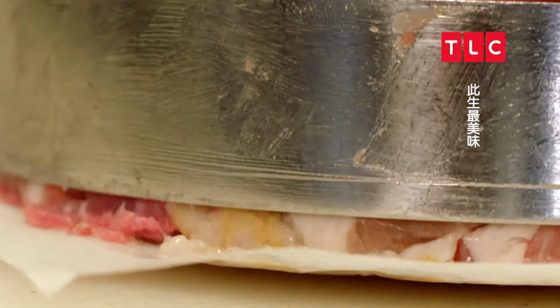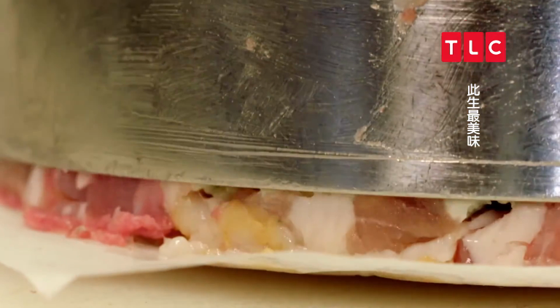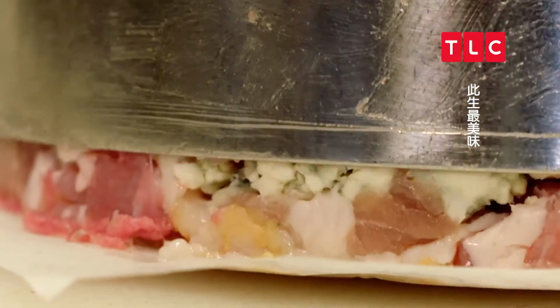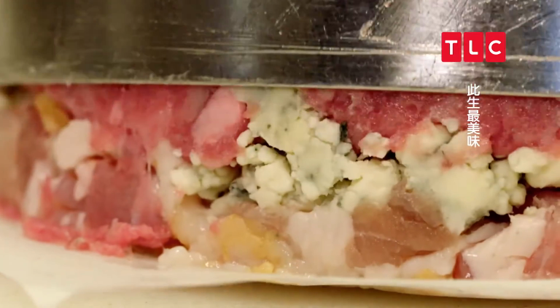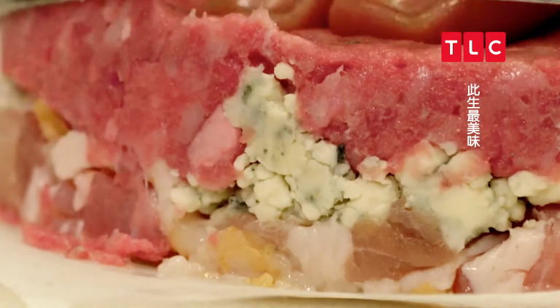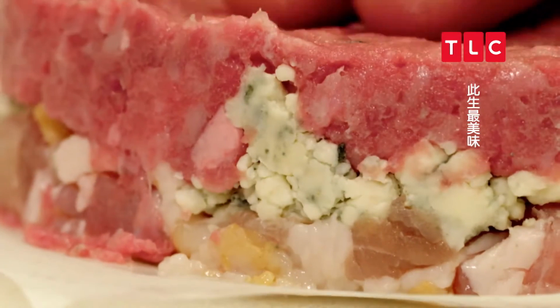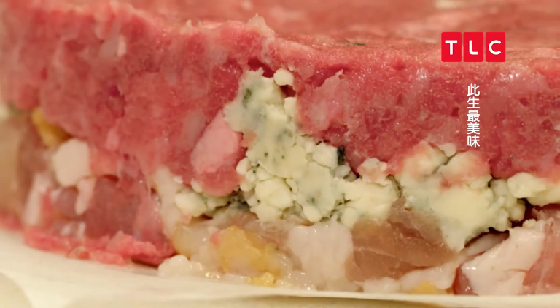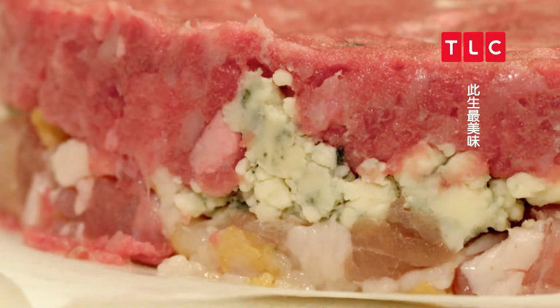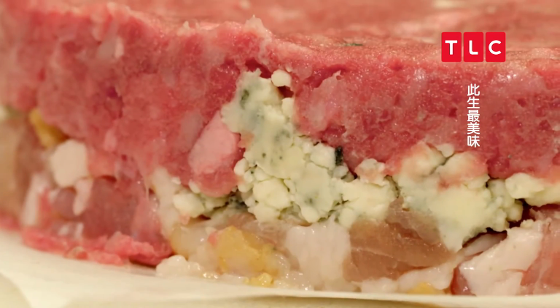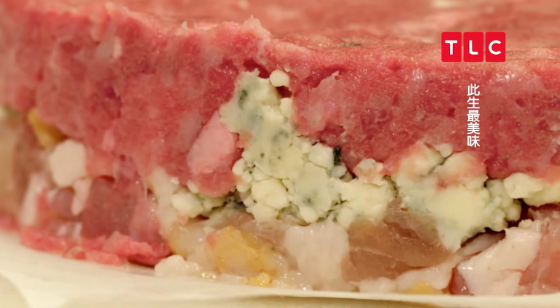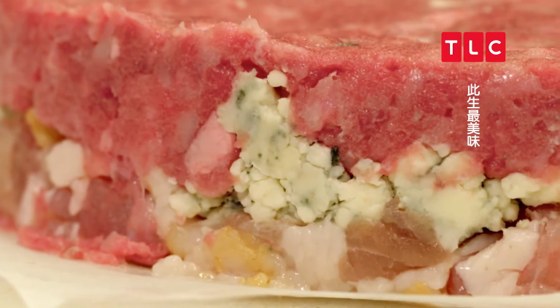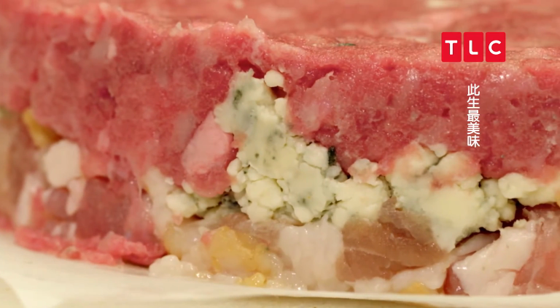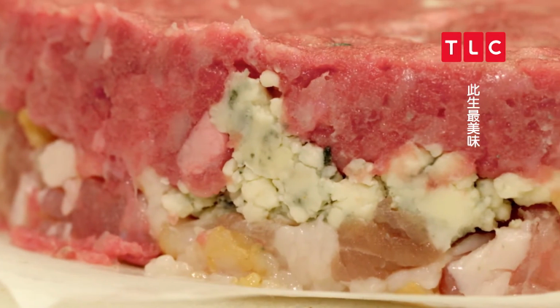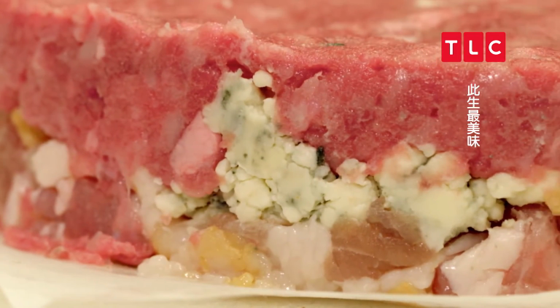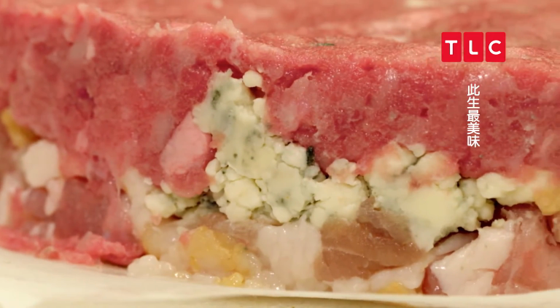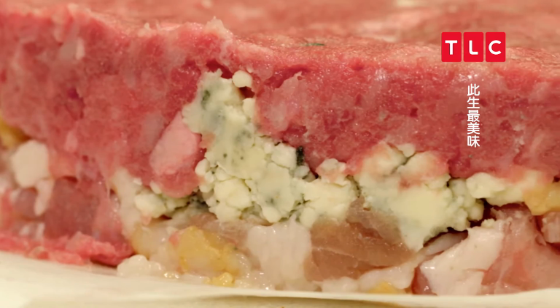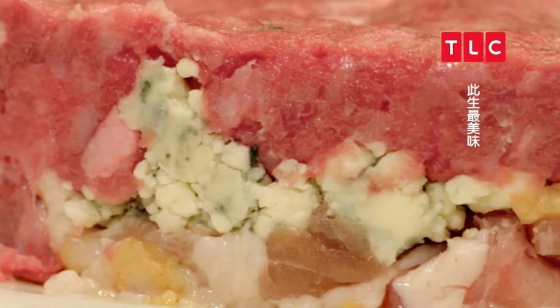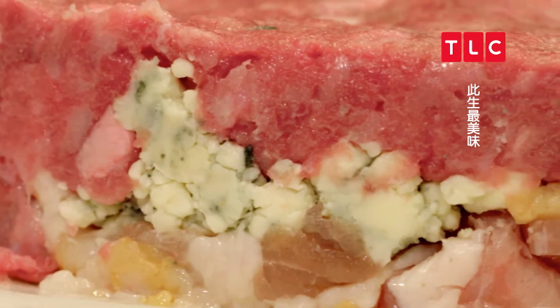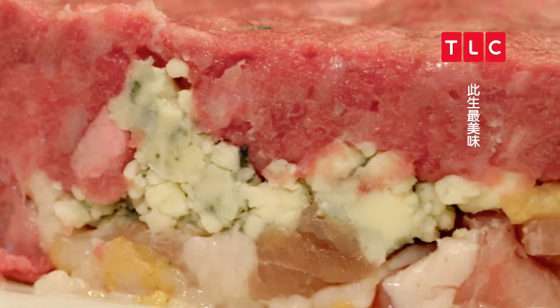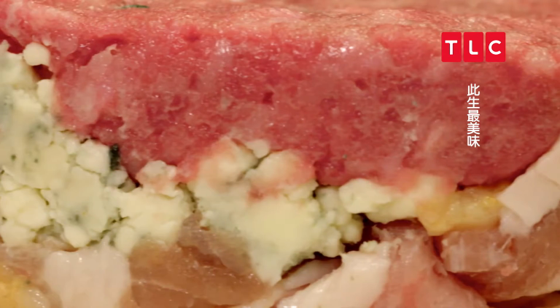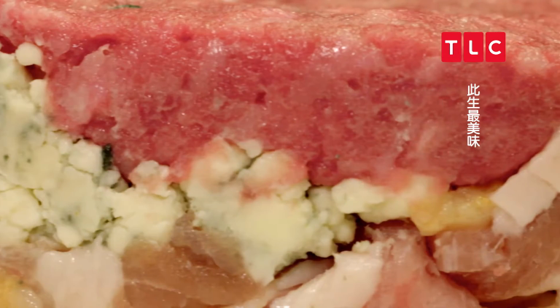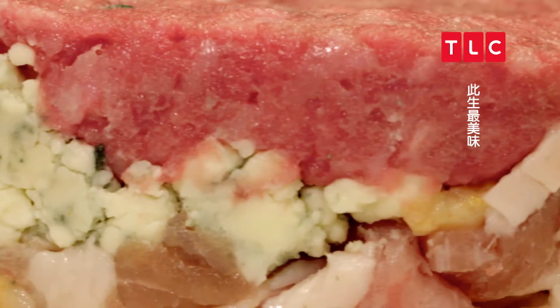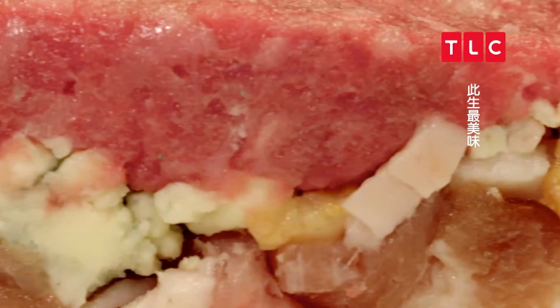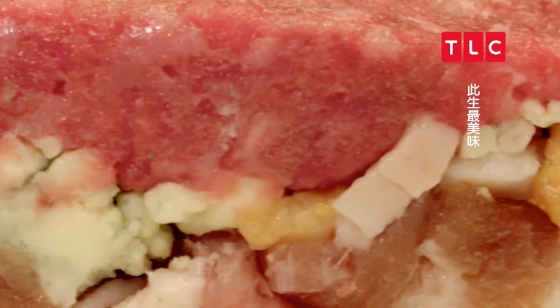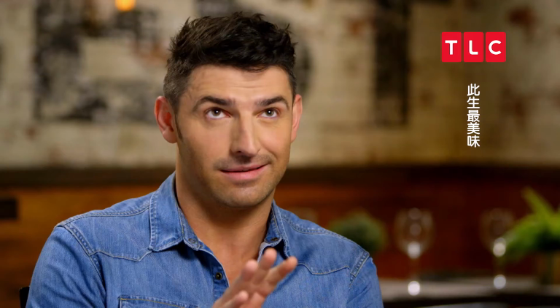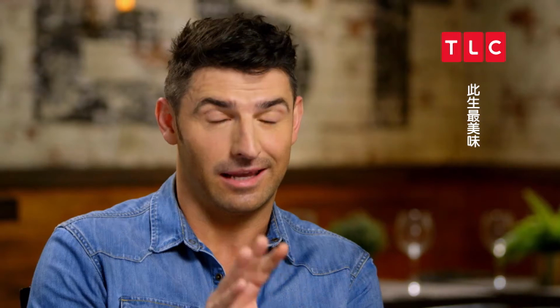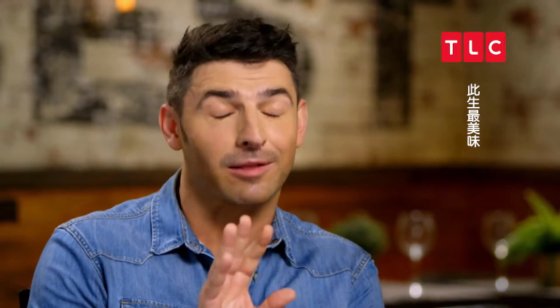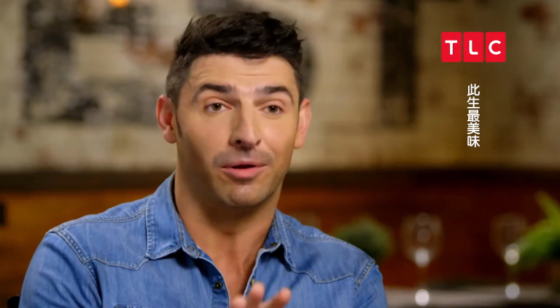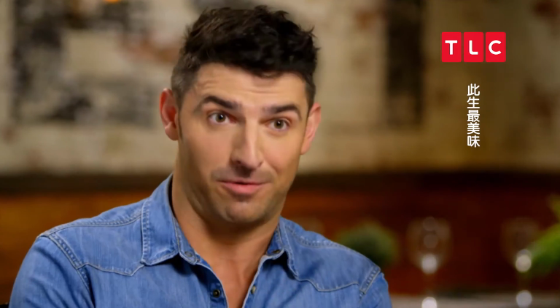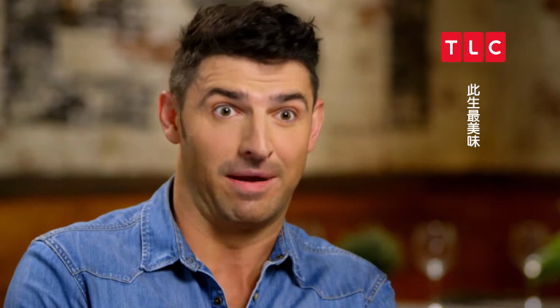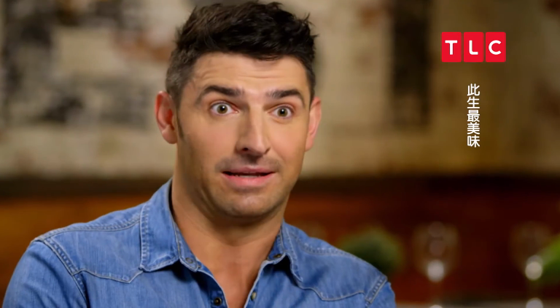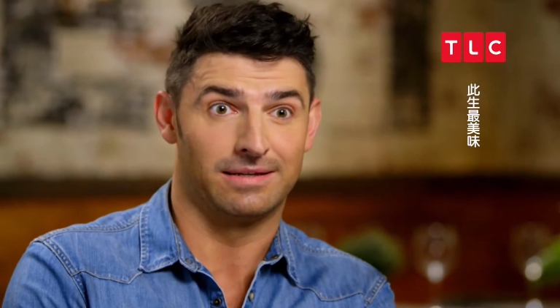They want all those flavors to marry together — the blue cheese, that pungent flavor, the meat, and the bacon. It'll blow your mind.